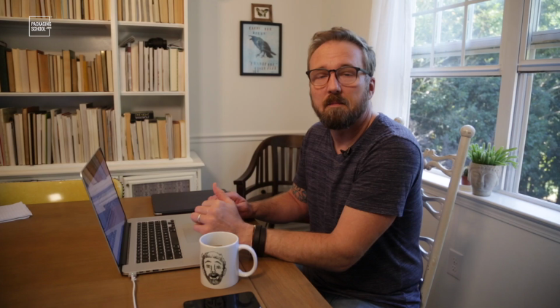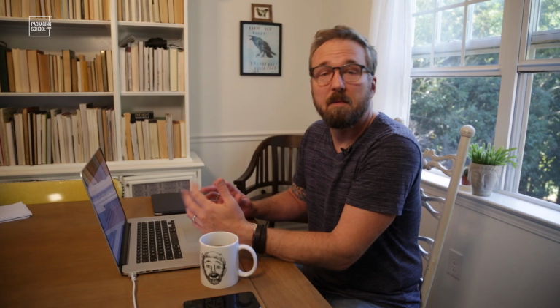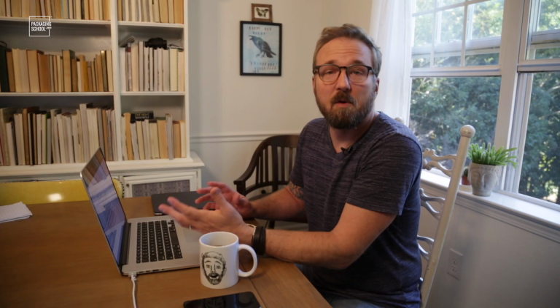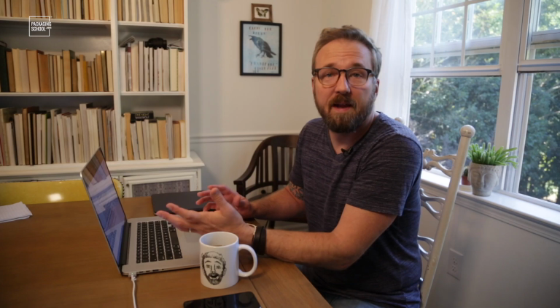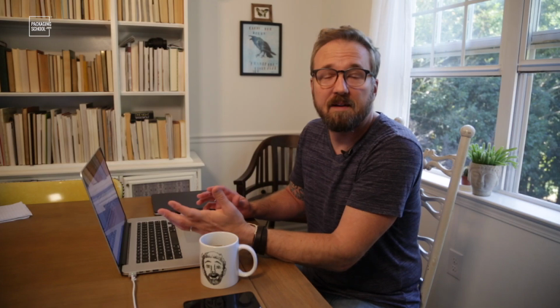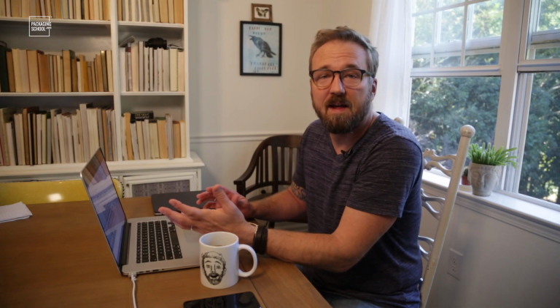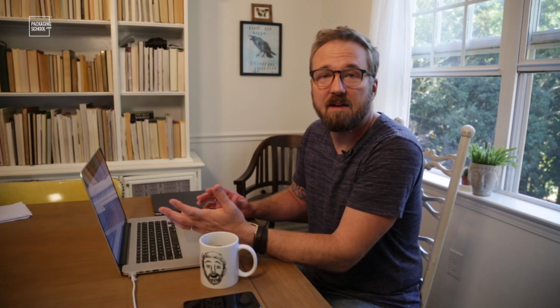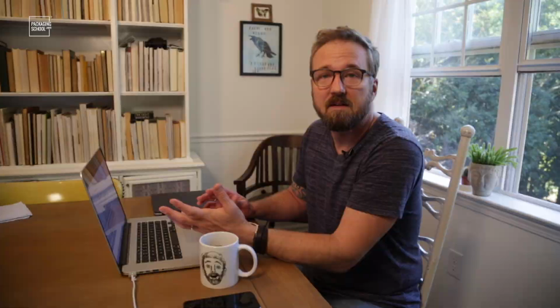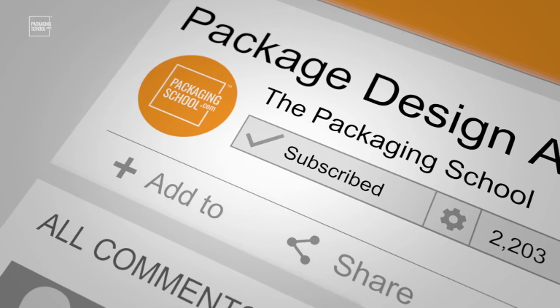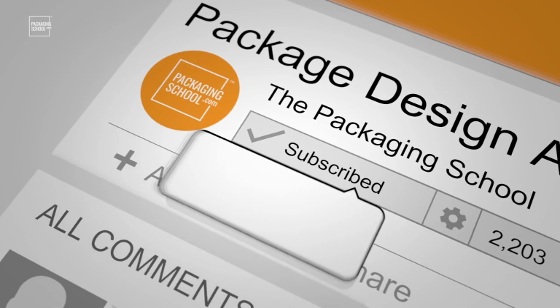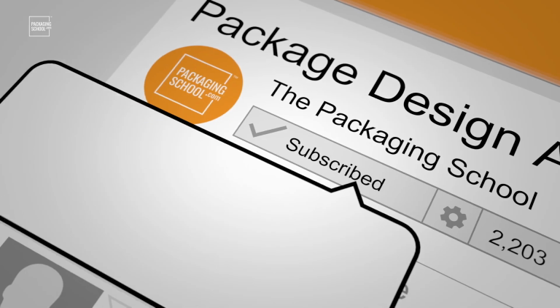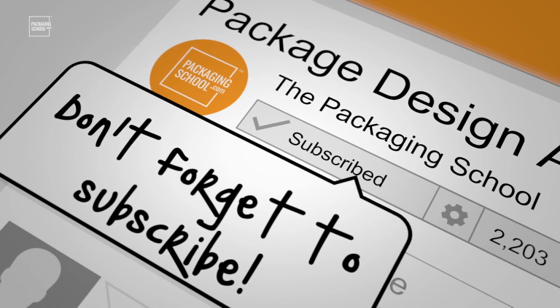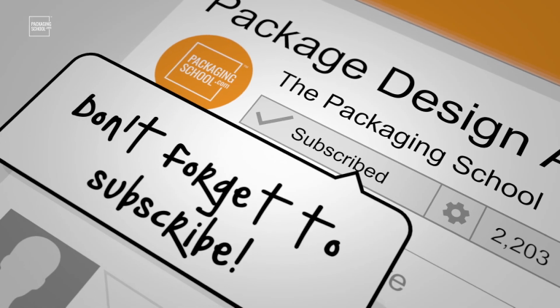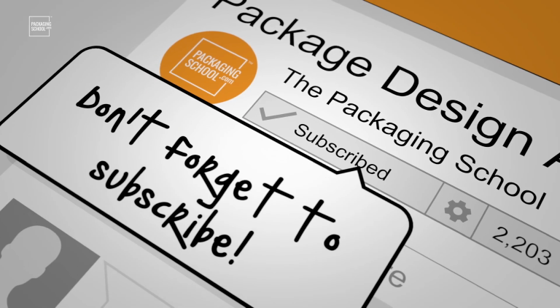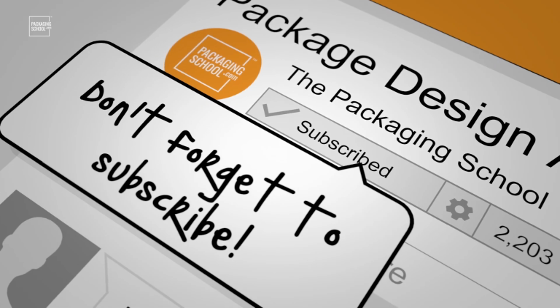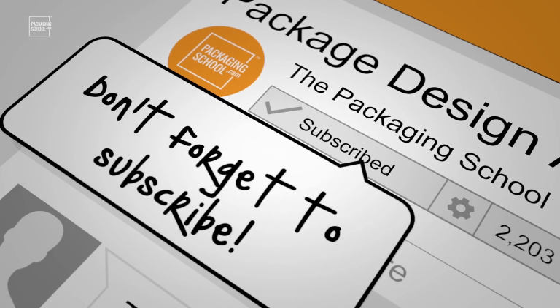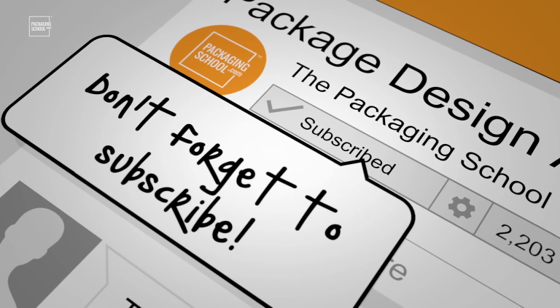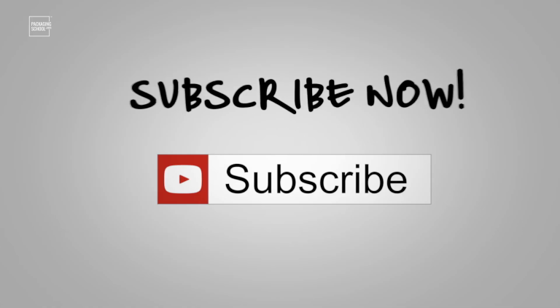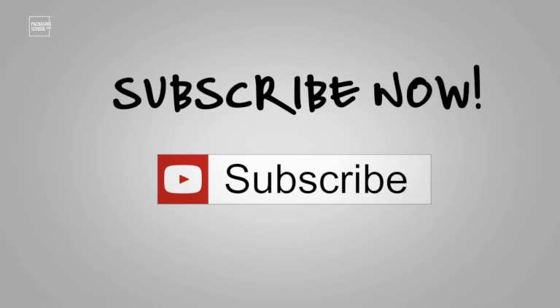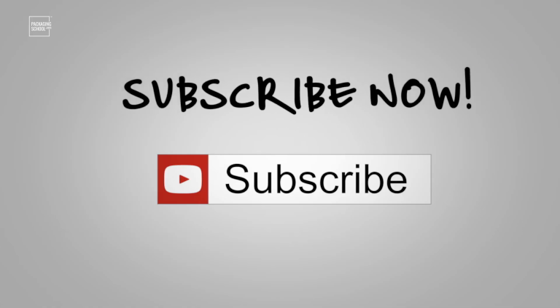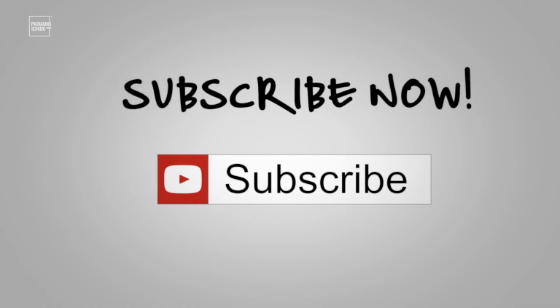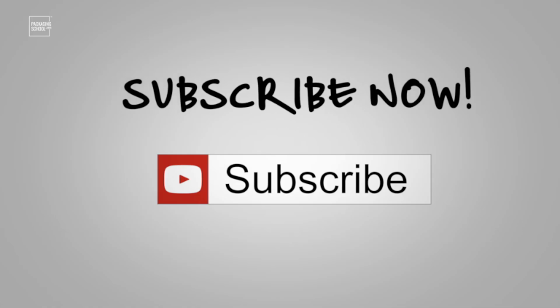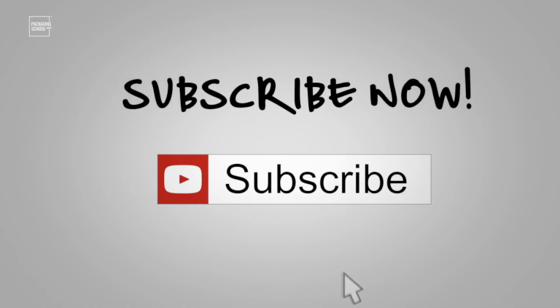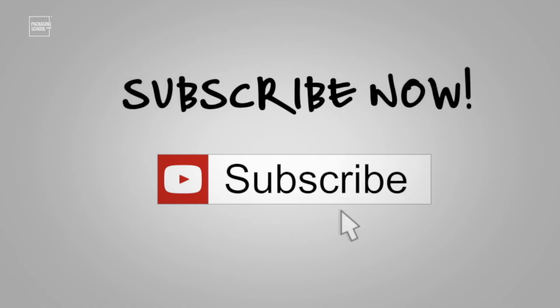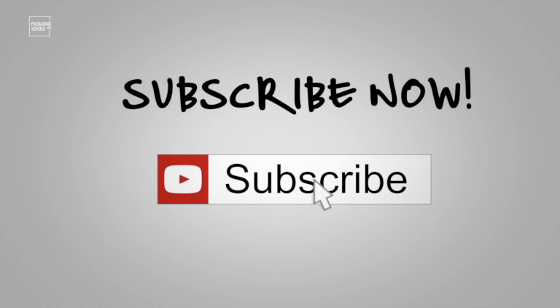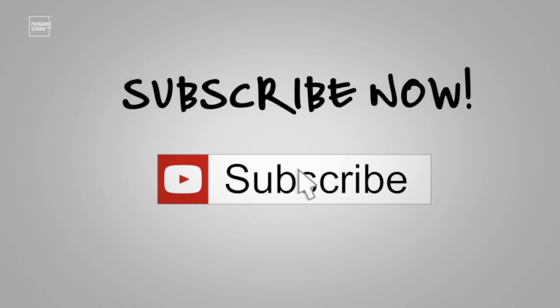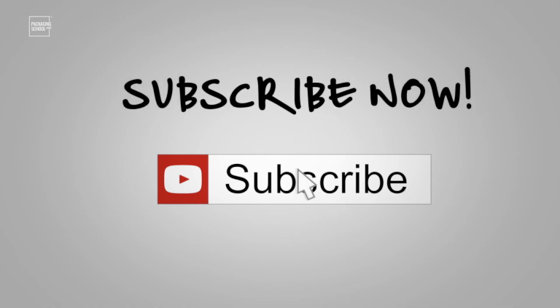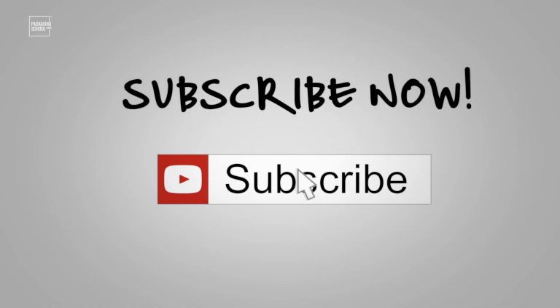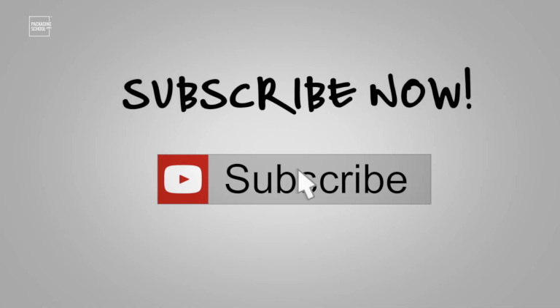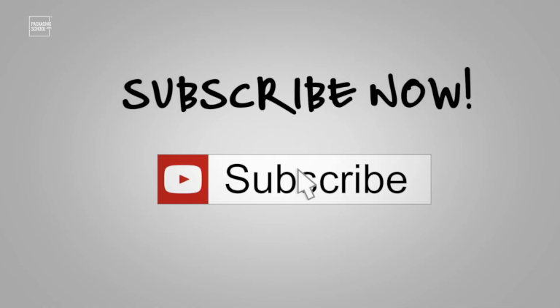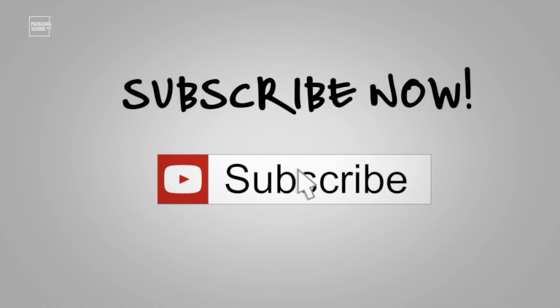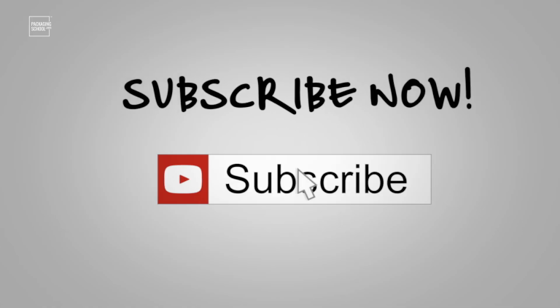But before we get into that, subscribe to our channel so you can catch all the latest videos from the Packaging School.